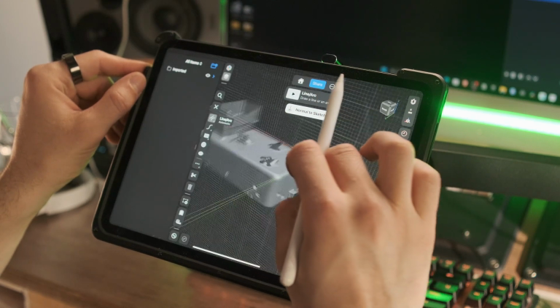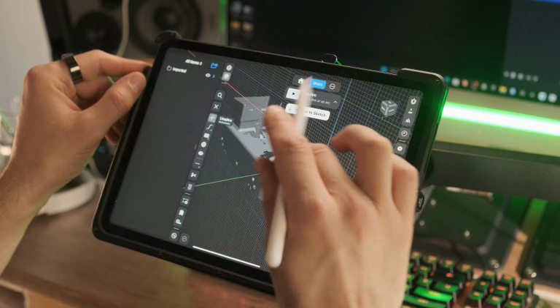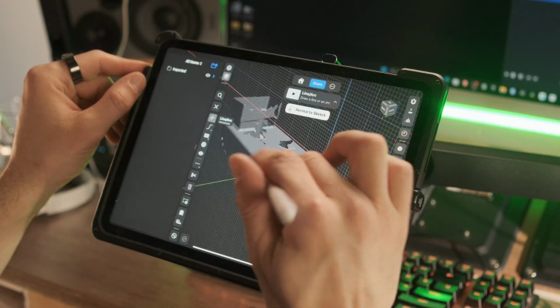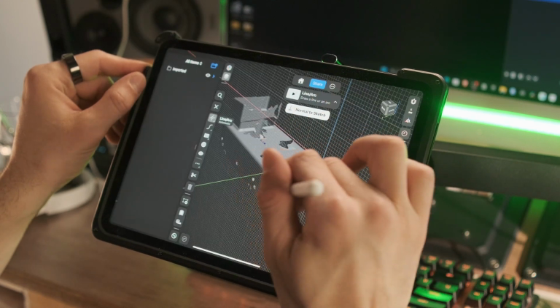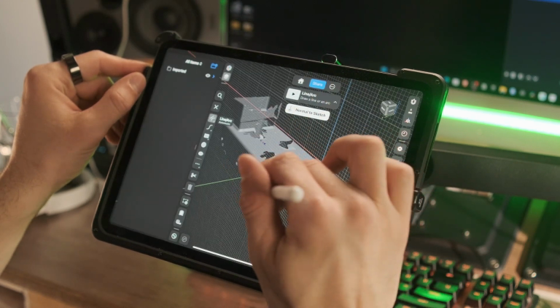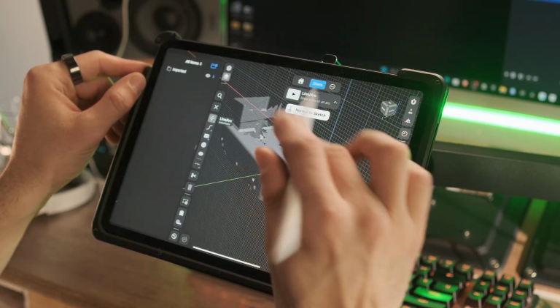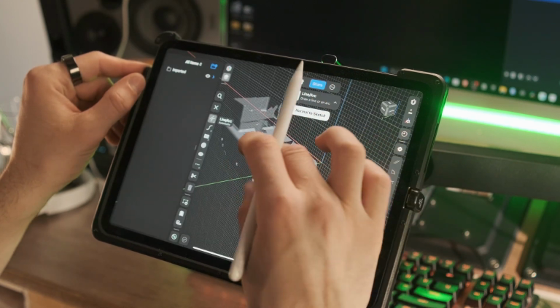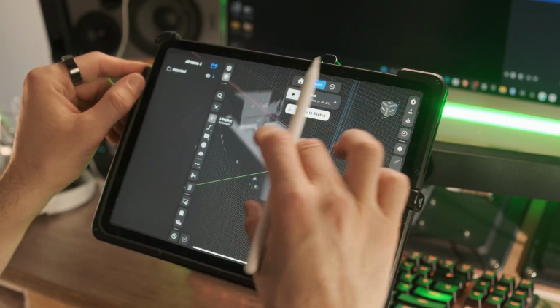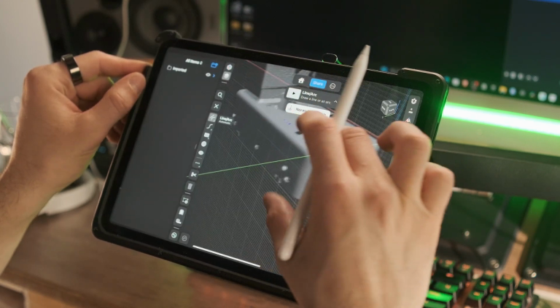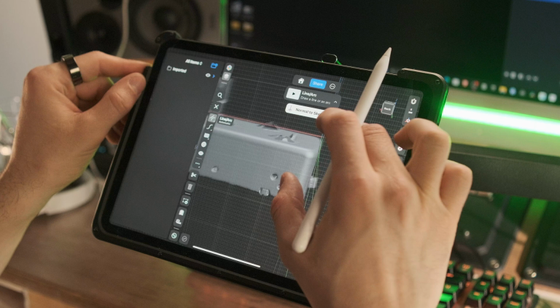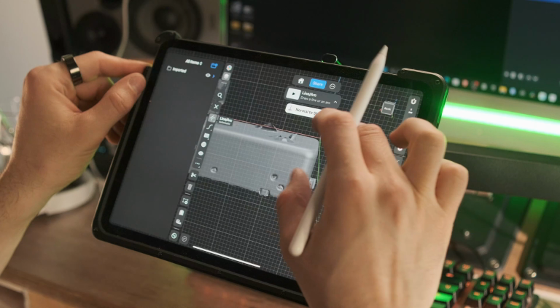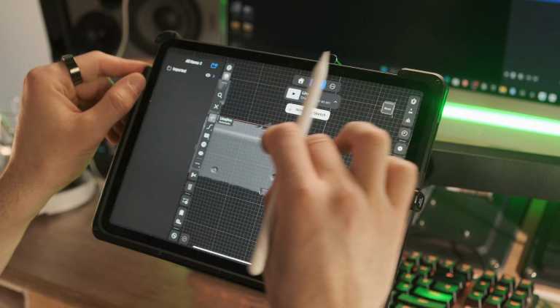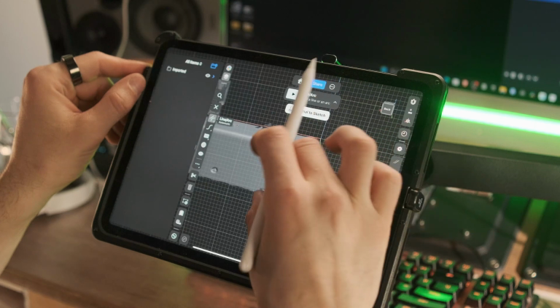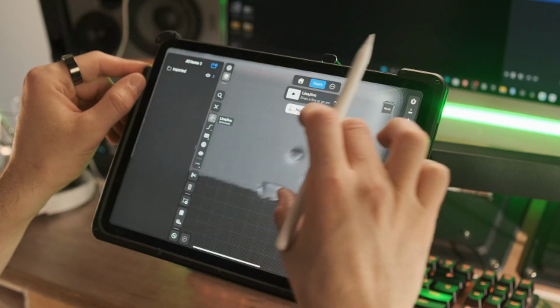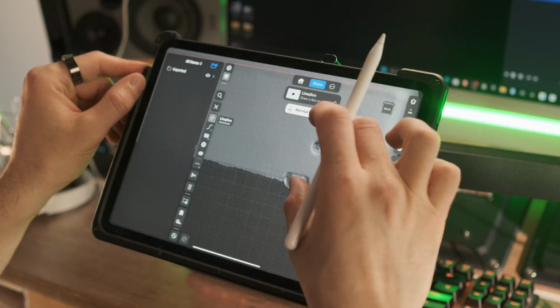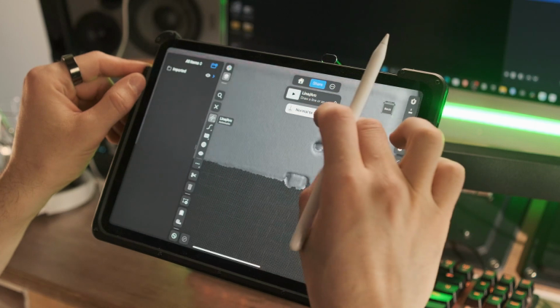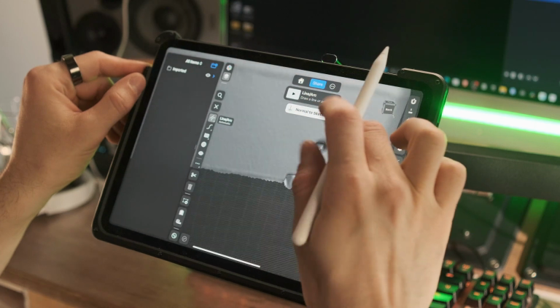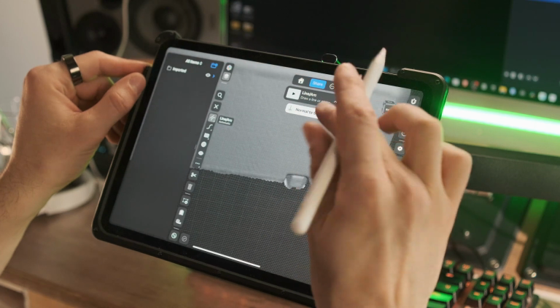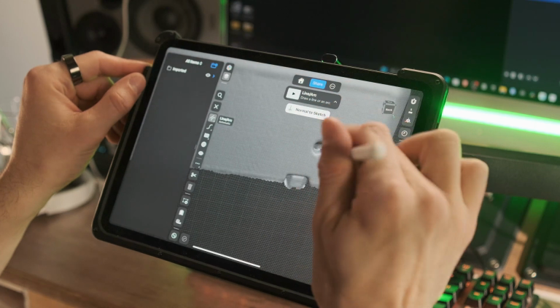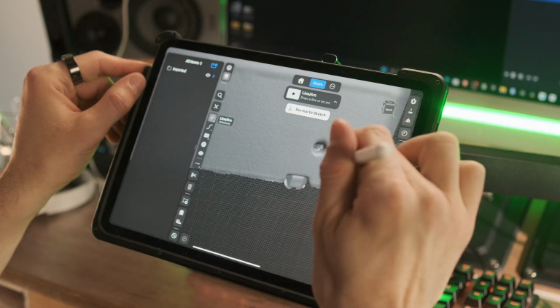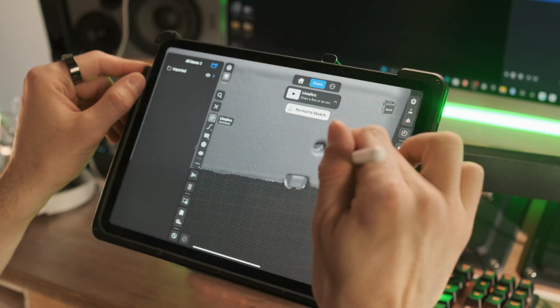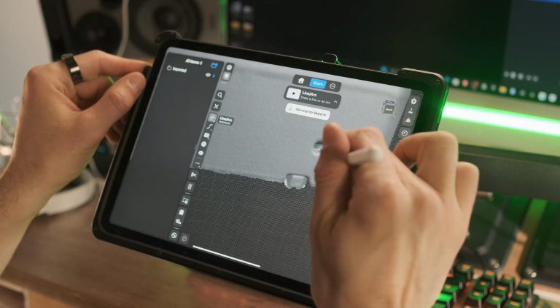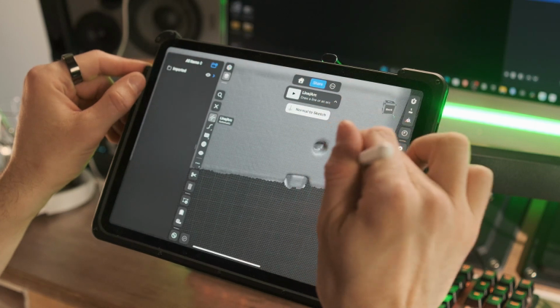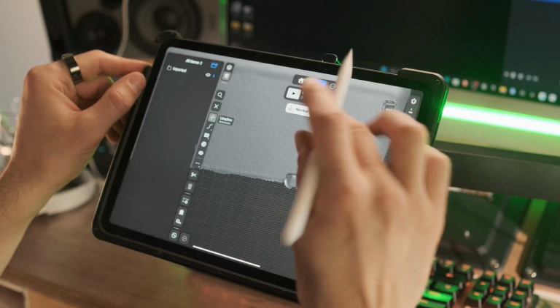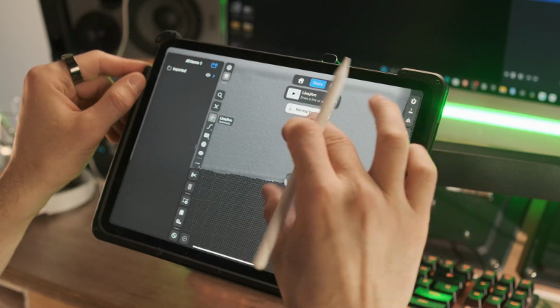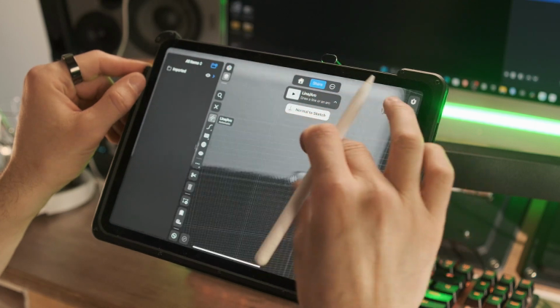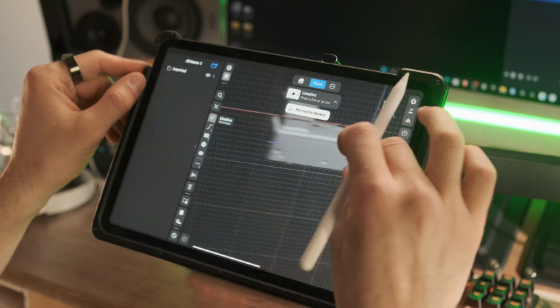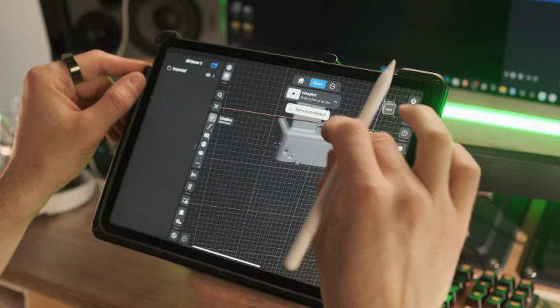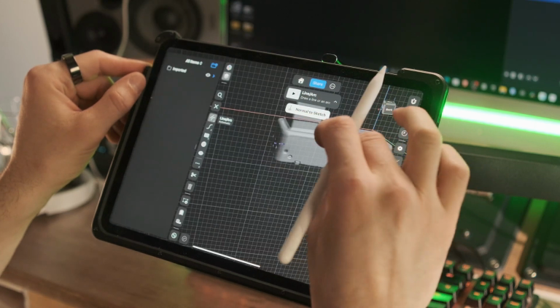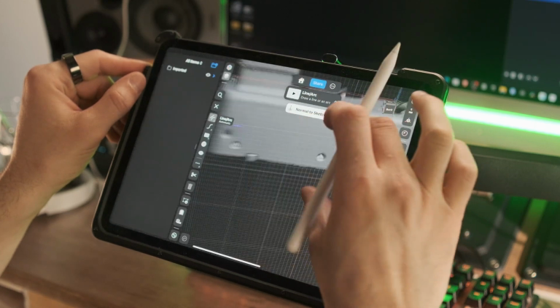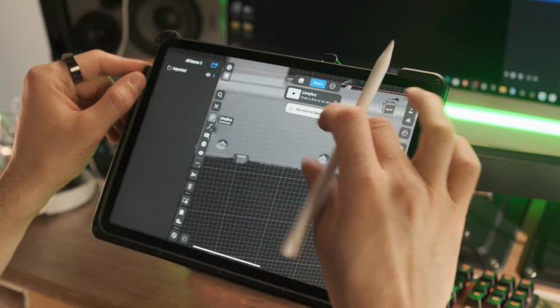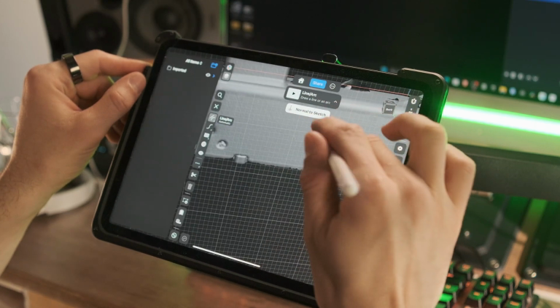So we can basically start building a casing around it and make sure that the holes line up with the actual dimensions.